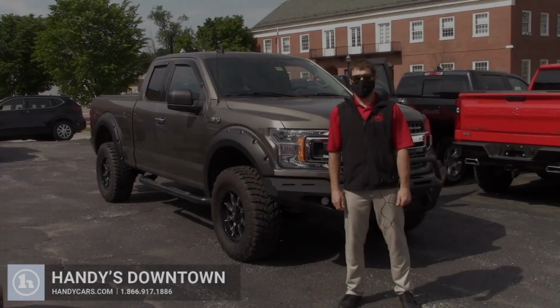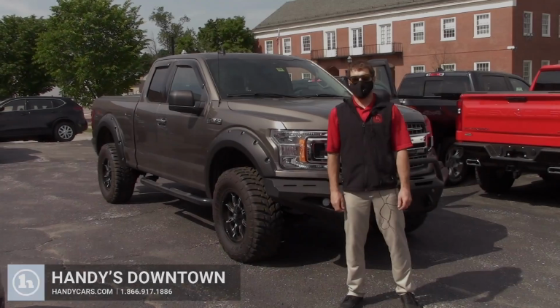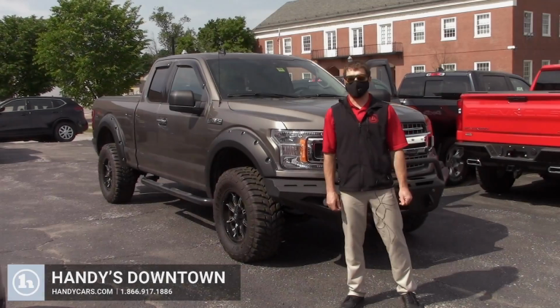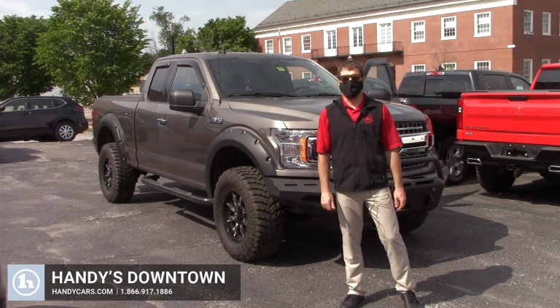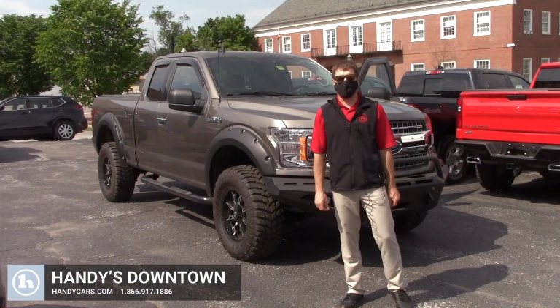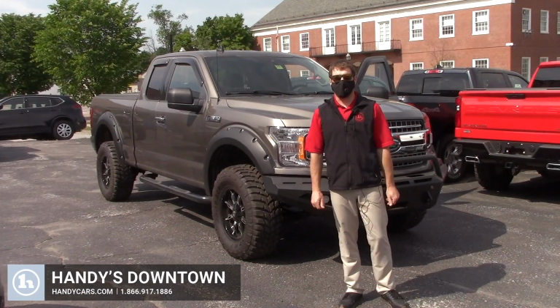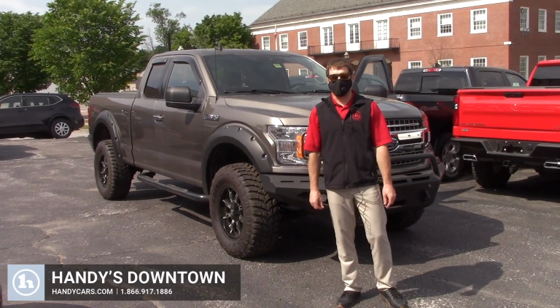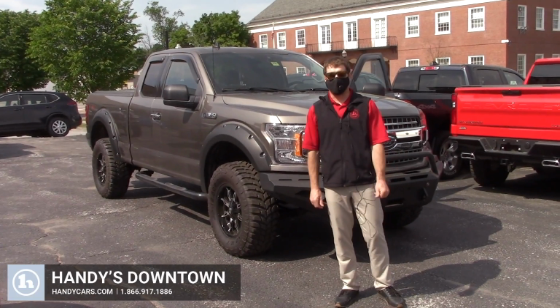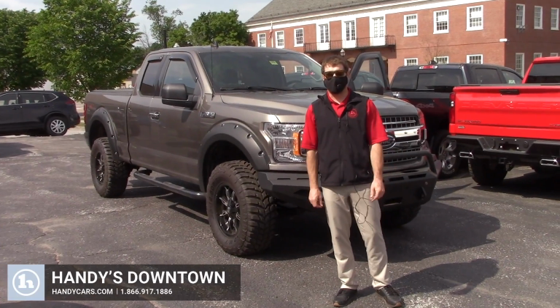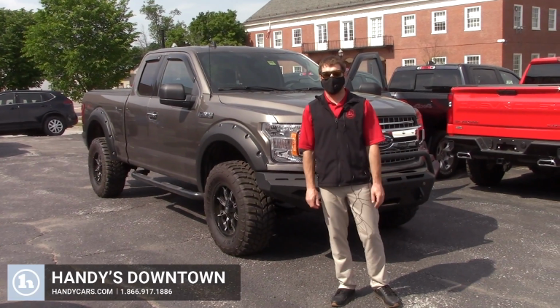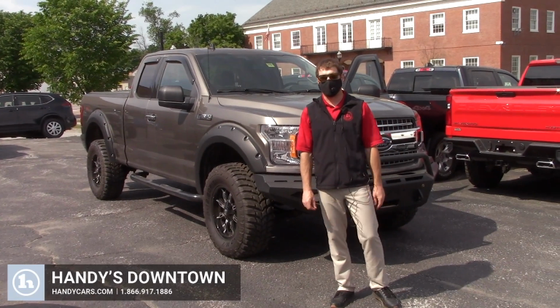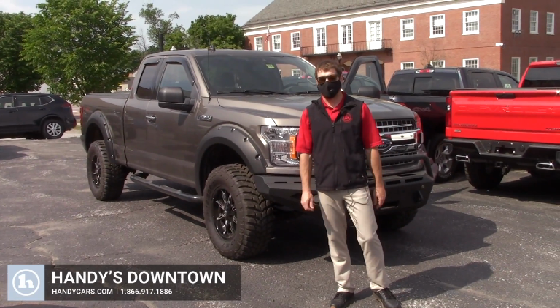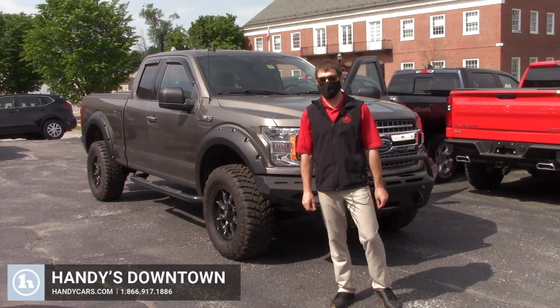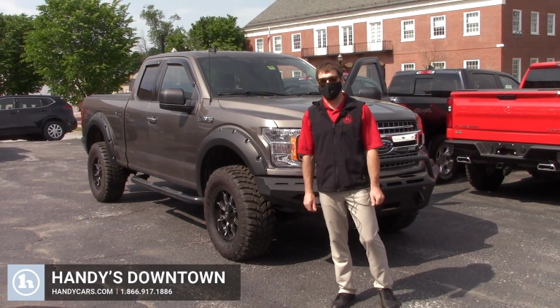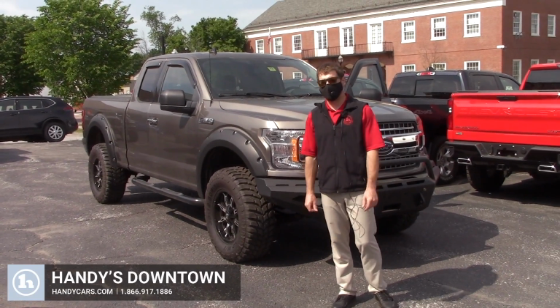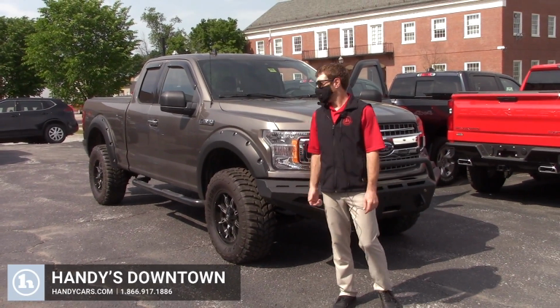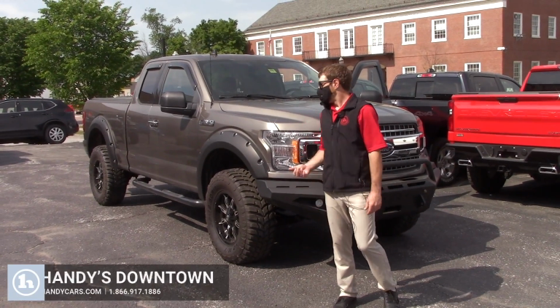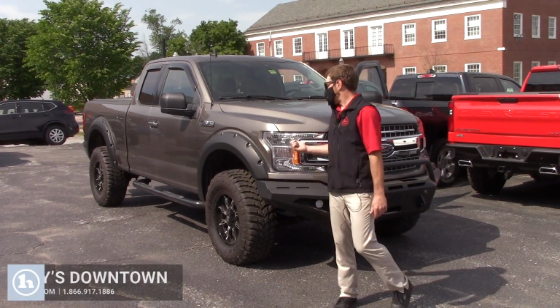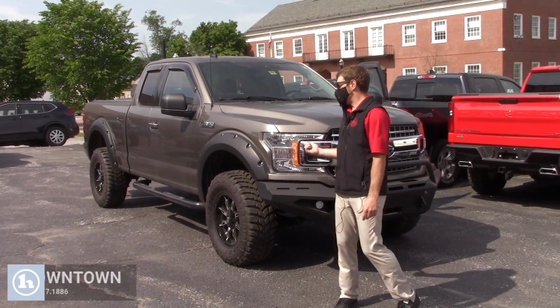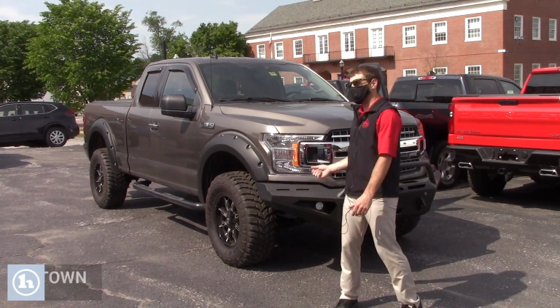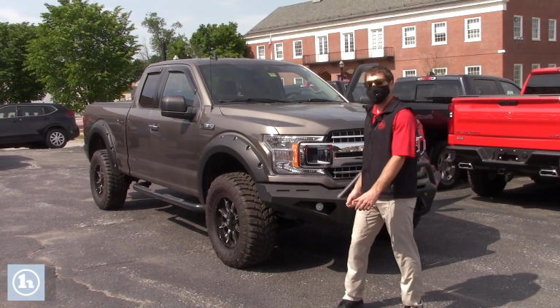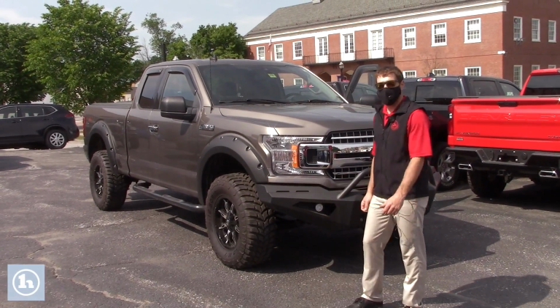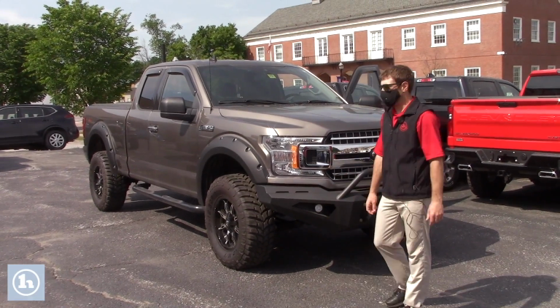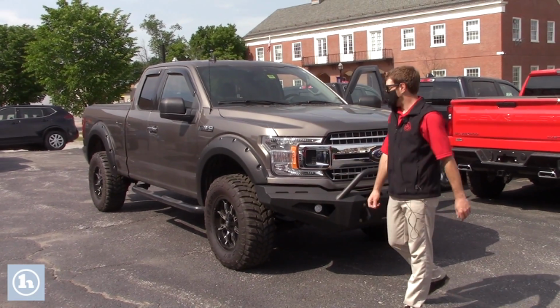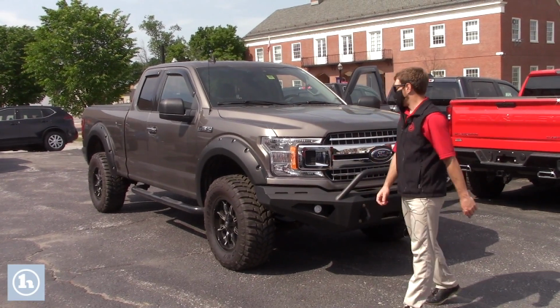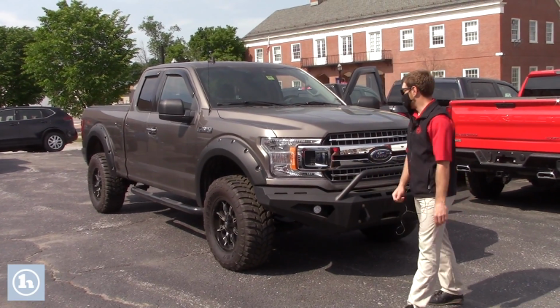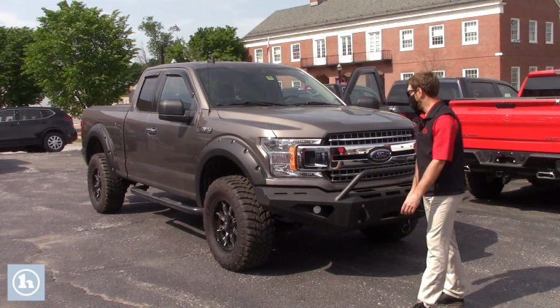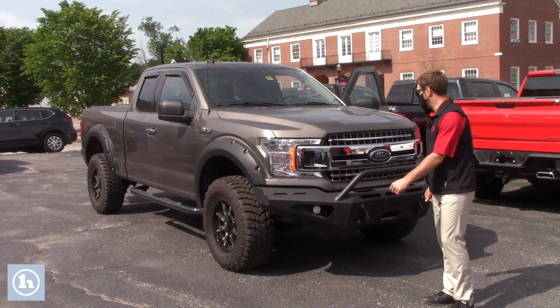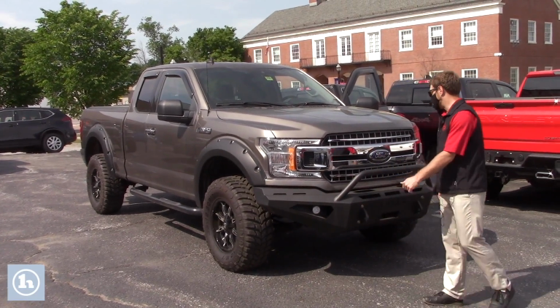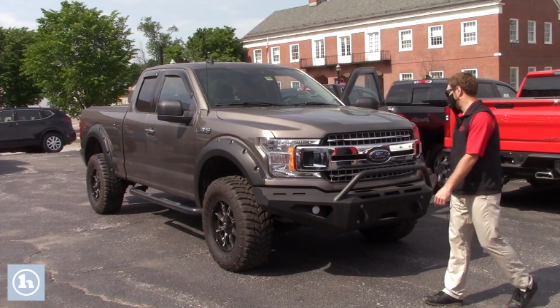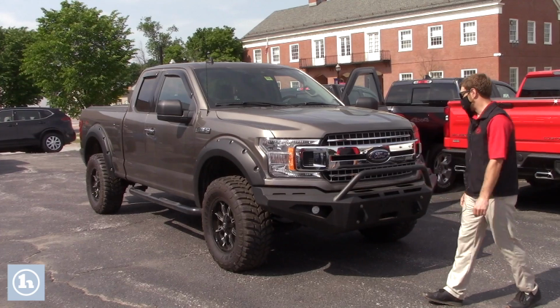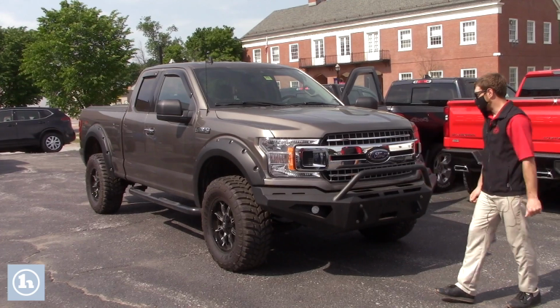Morning, Sean. It's Josh here at Hades Downtown in St. Albans. Behind me, I got a beautiful F-150. It's a 2020.